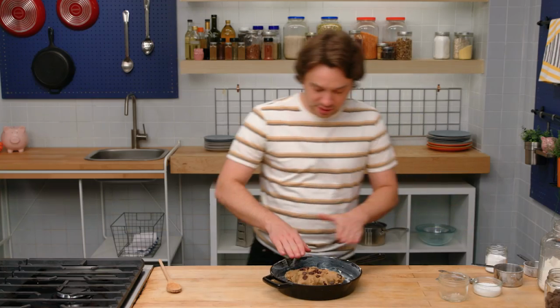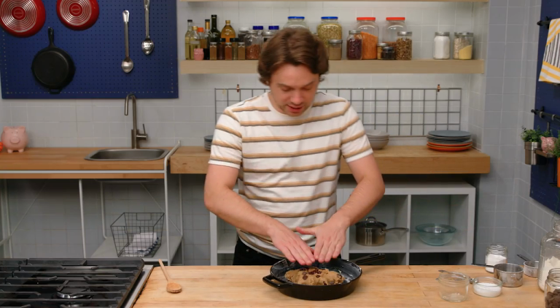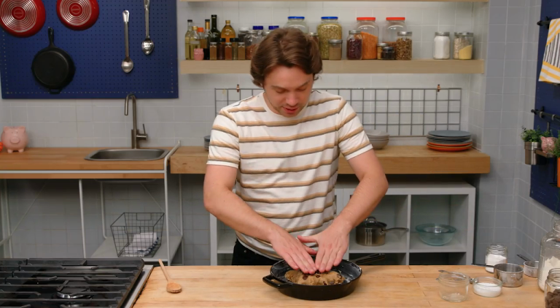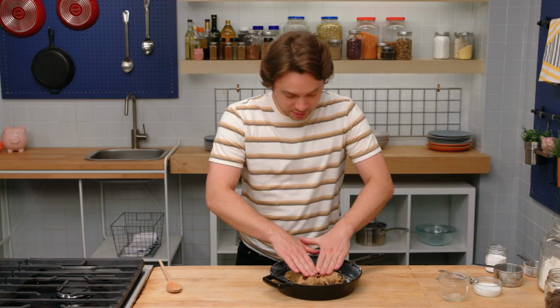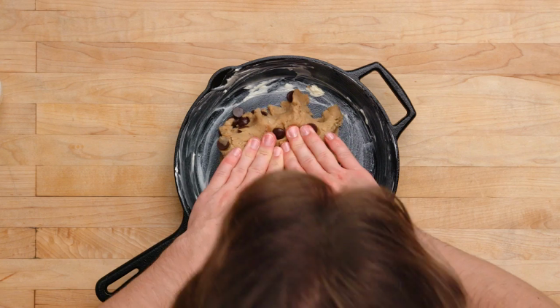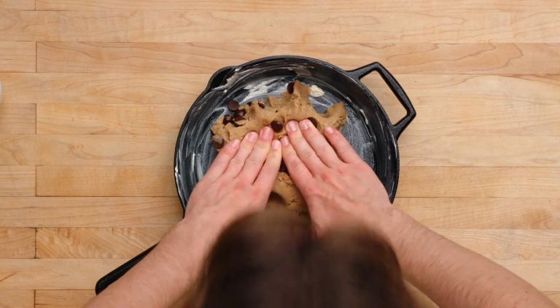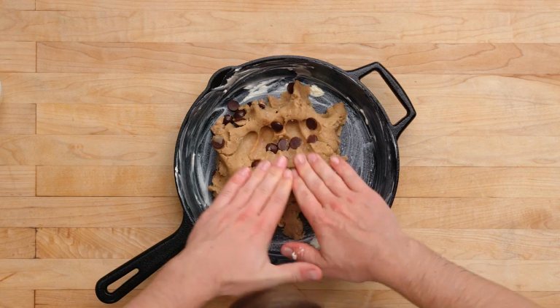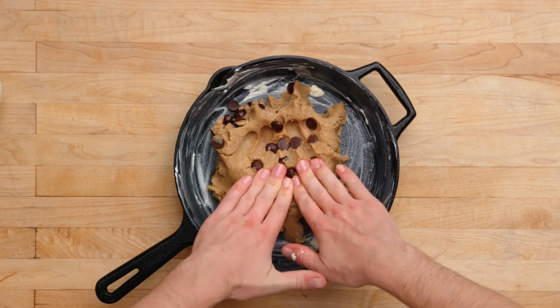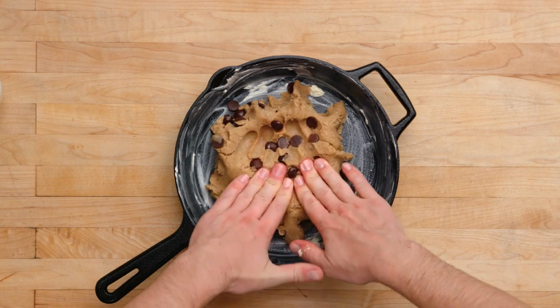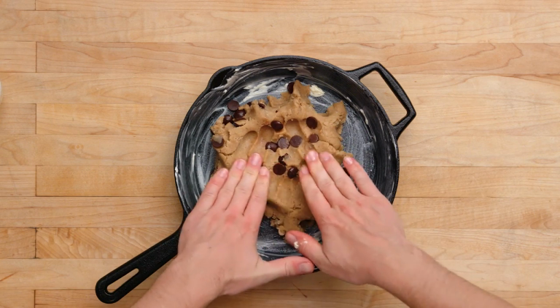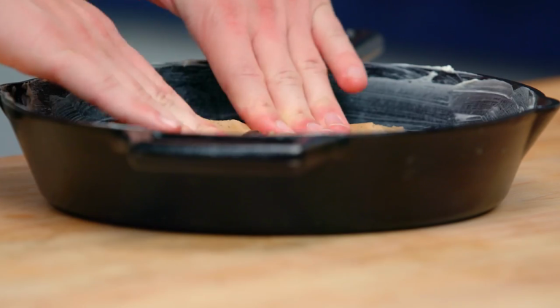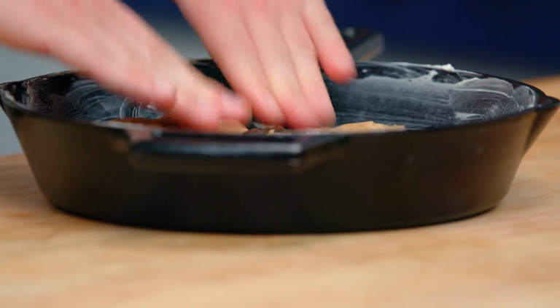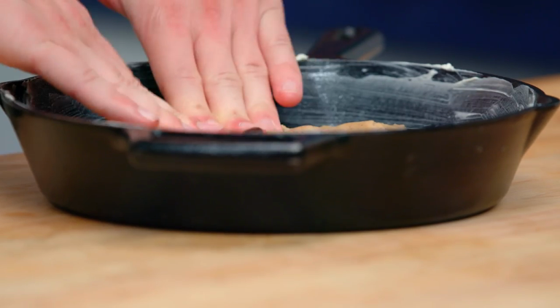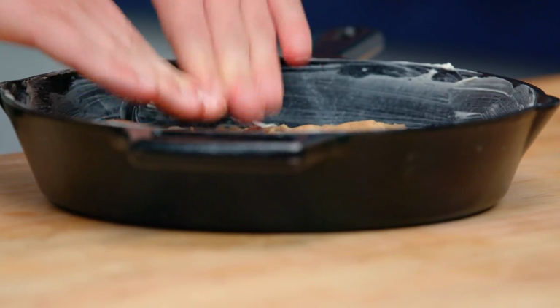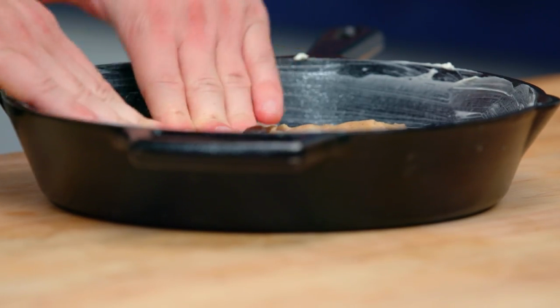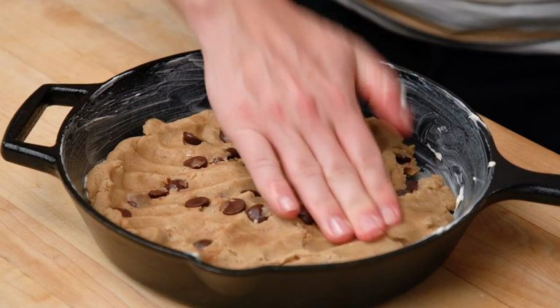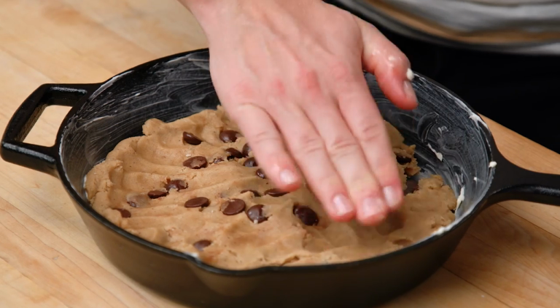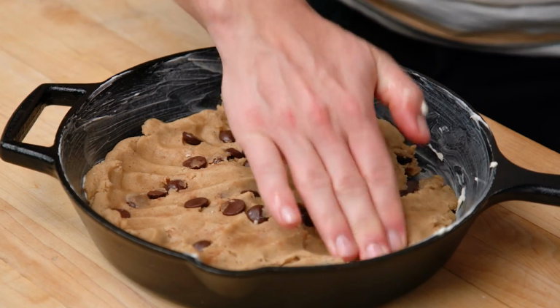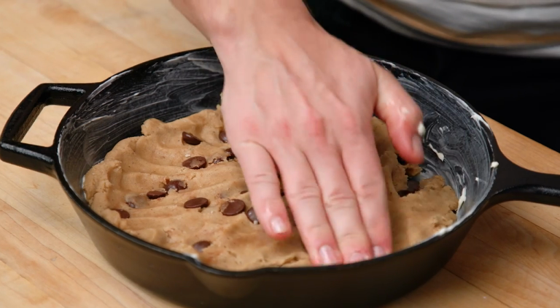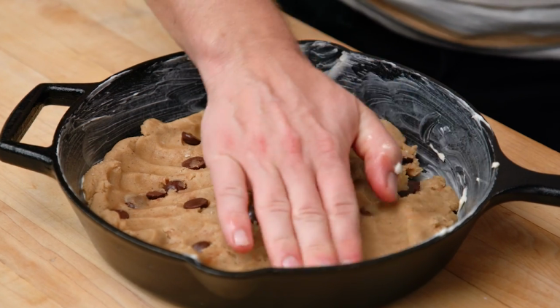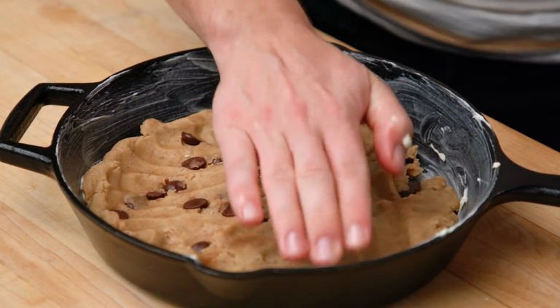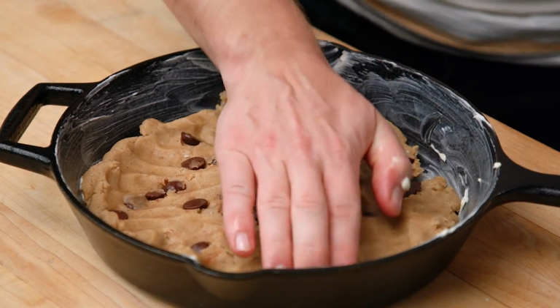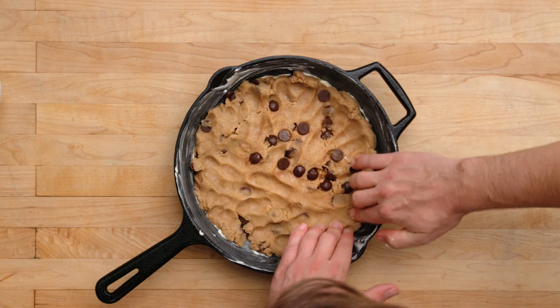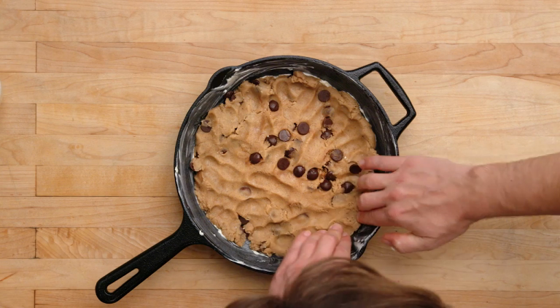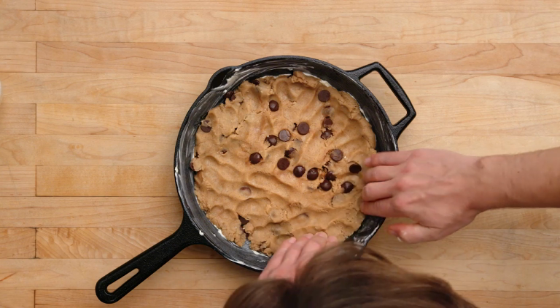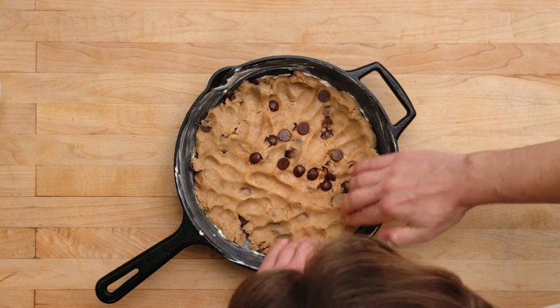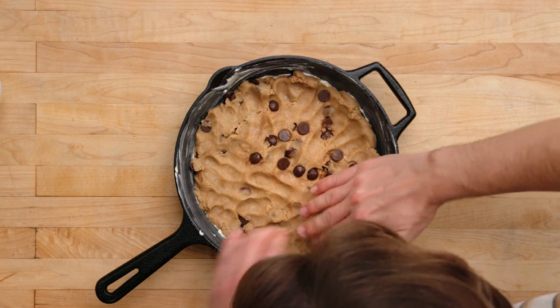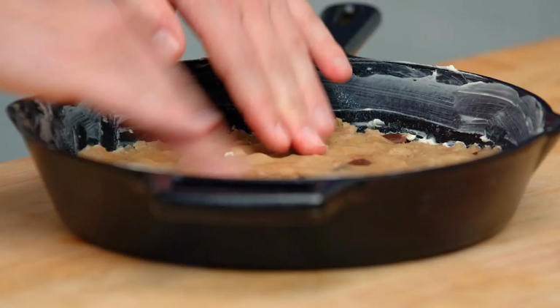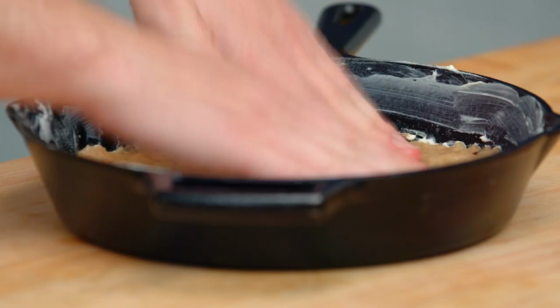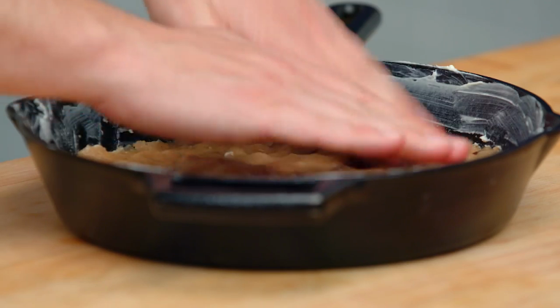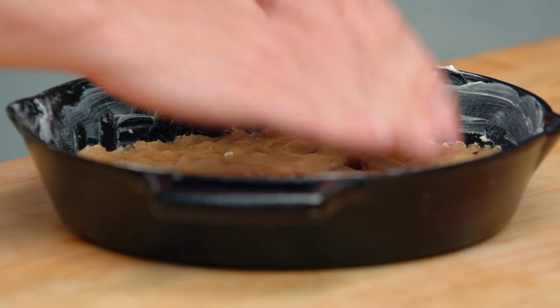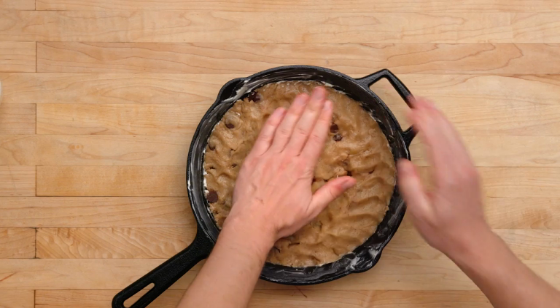We're gonna put our cookie dough right into our greased up skillet. Just try to push it out into all corners. Remember, we've got baking soda in there and that's gonna make it rise. Beautiful.